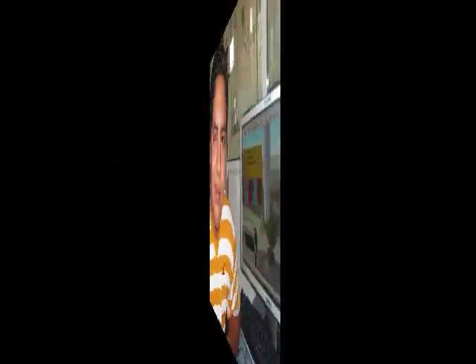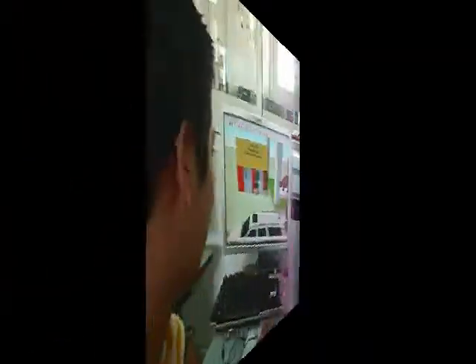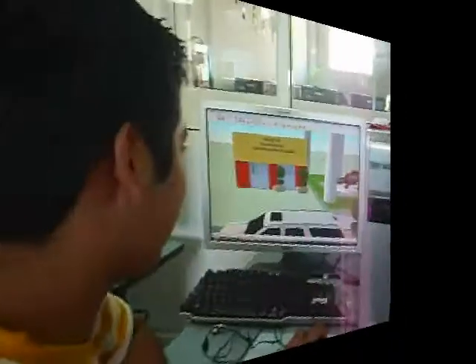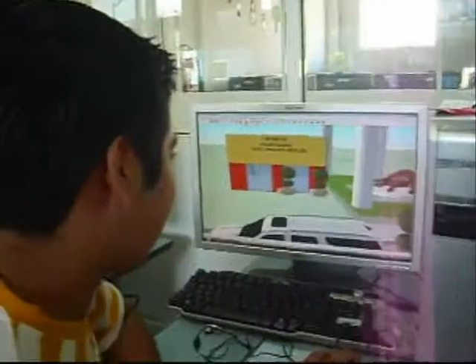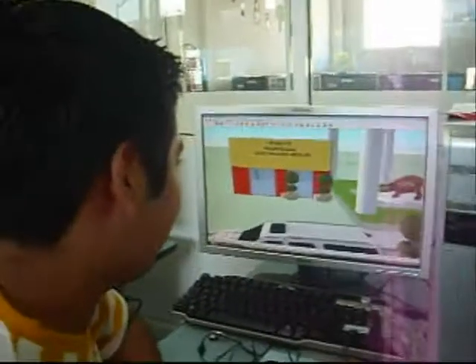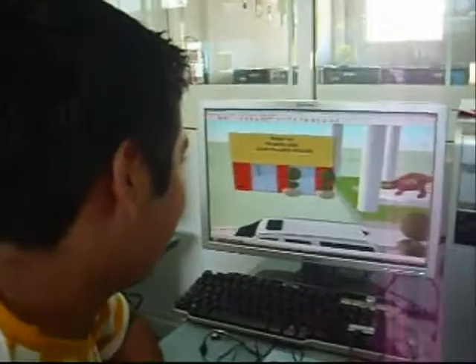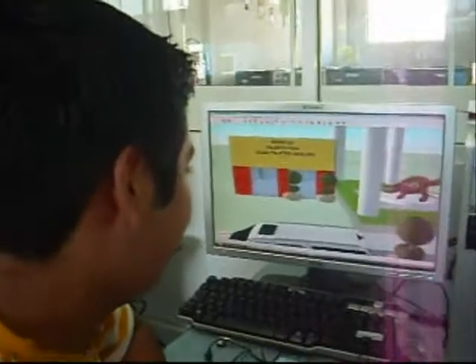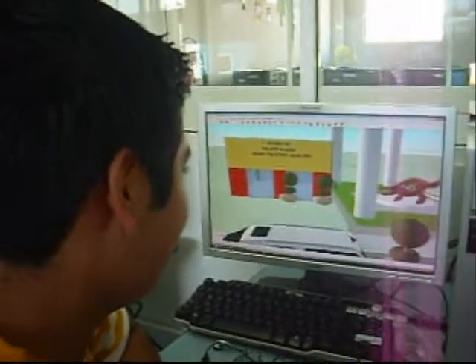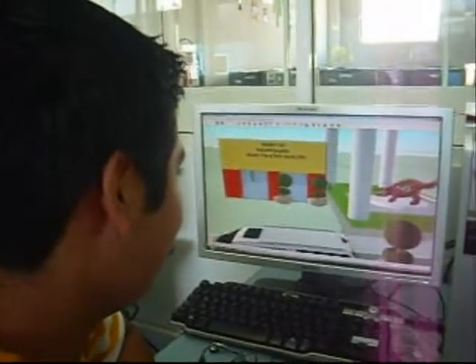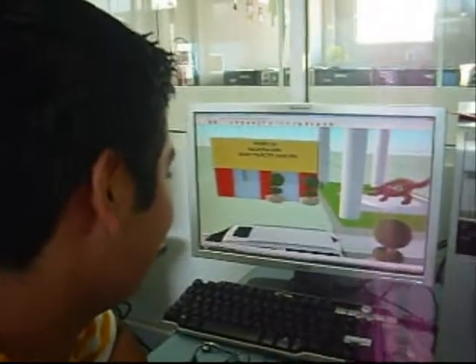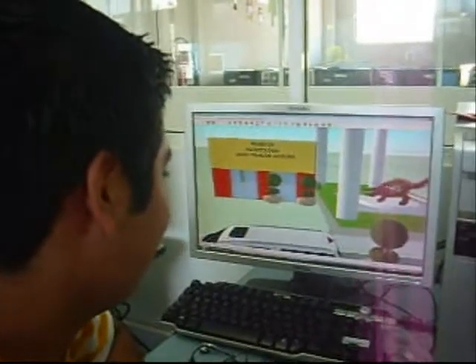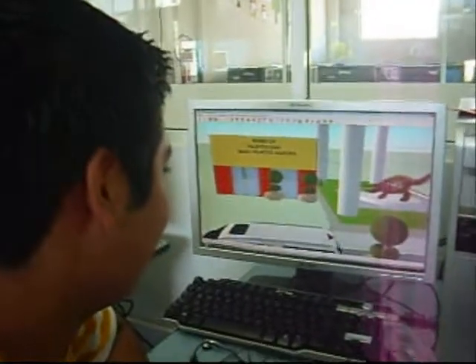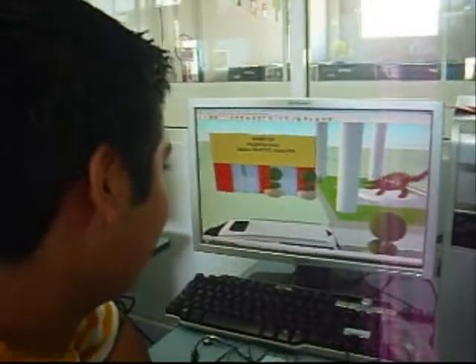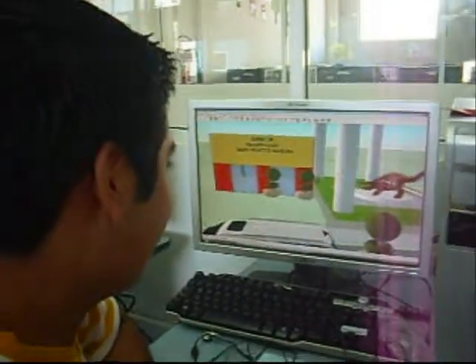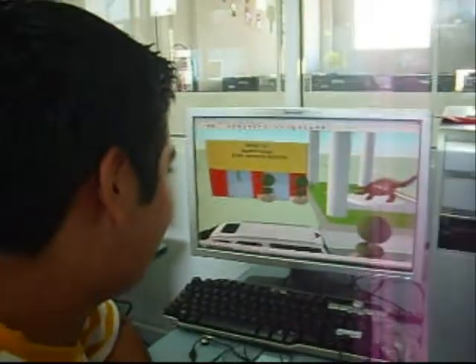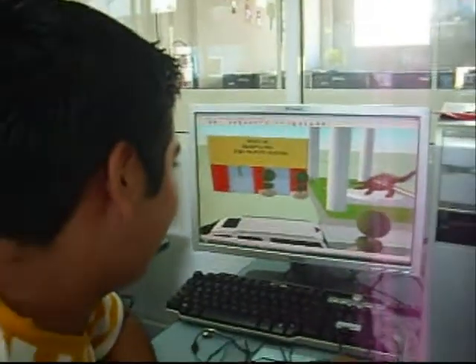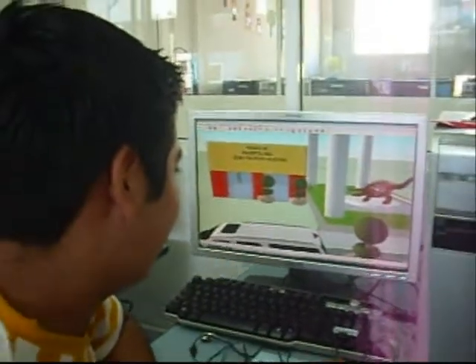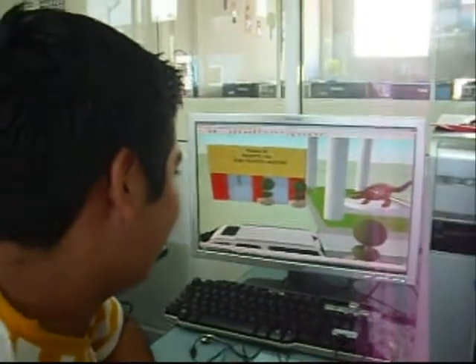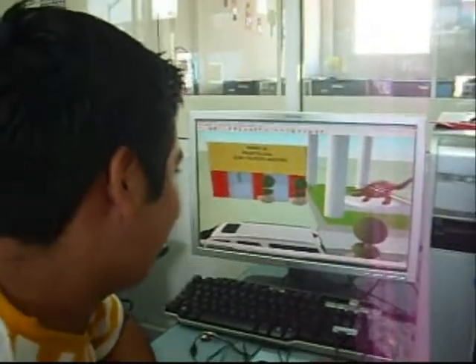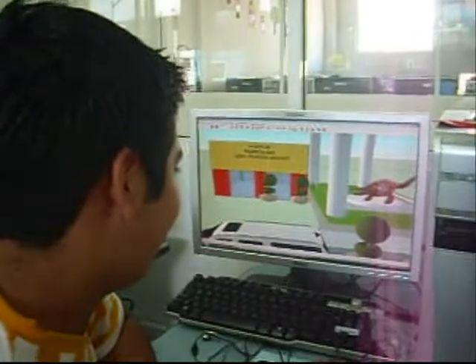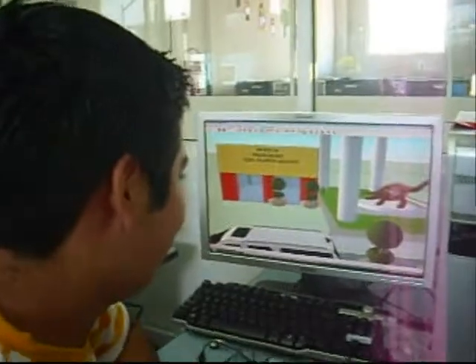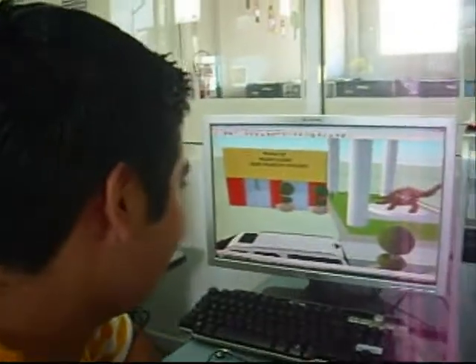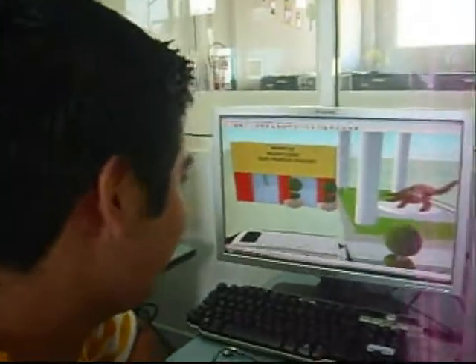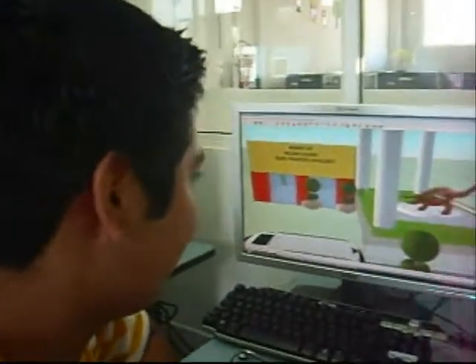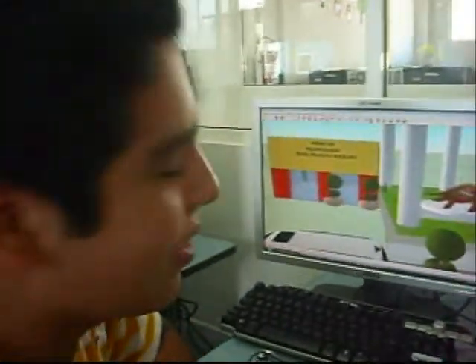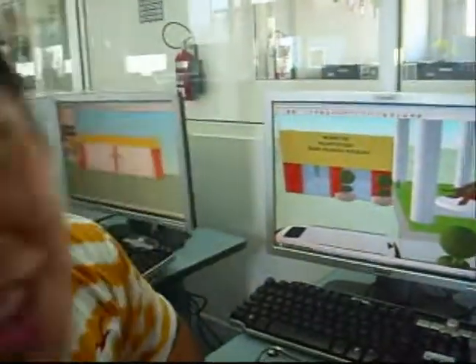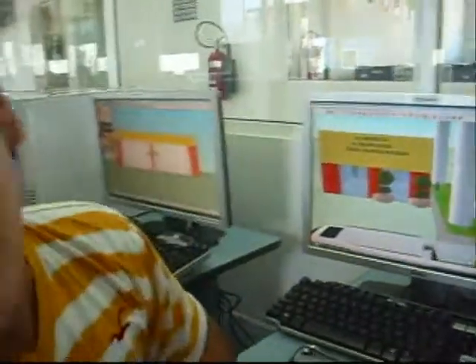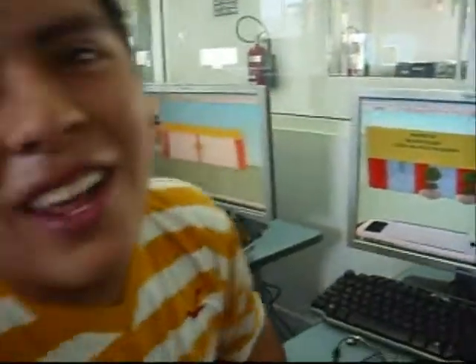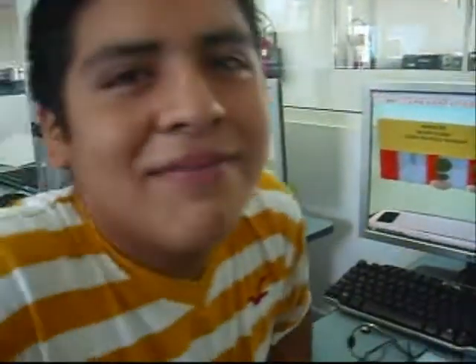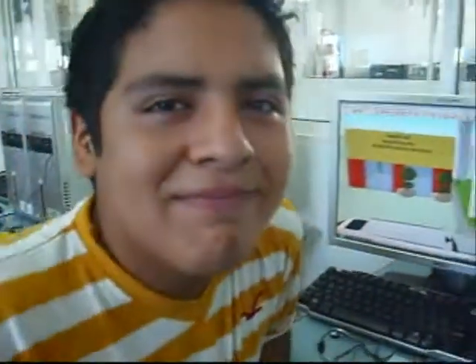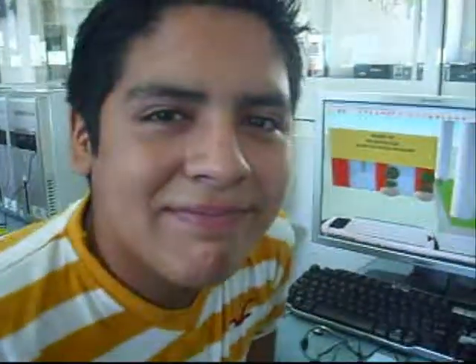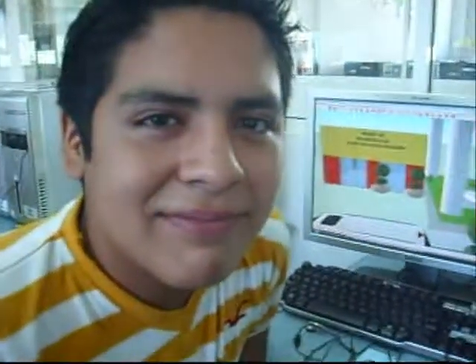We are from Casa Telmex Tuxtla in the Taller D, ordering my bedroom in 3D. Hello Luis. Hello. What are you doing?